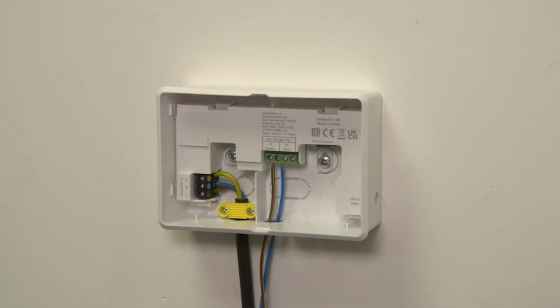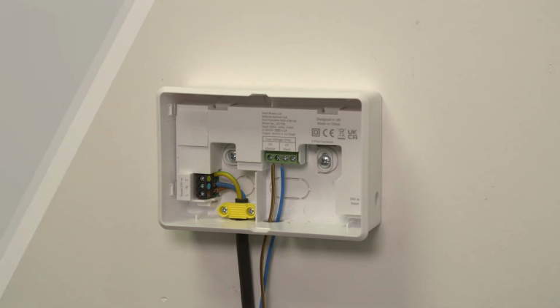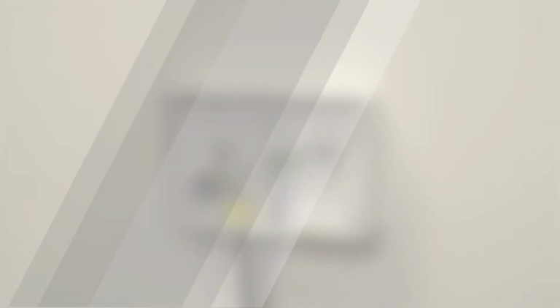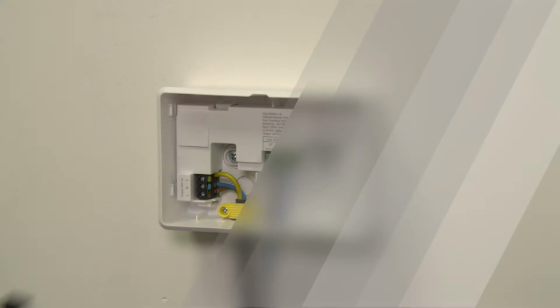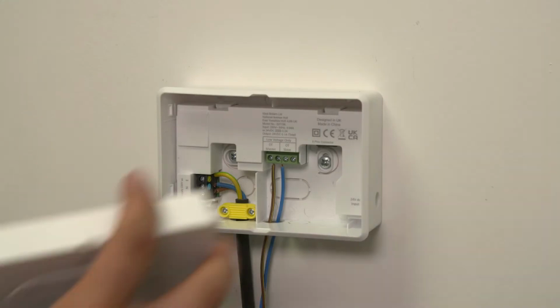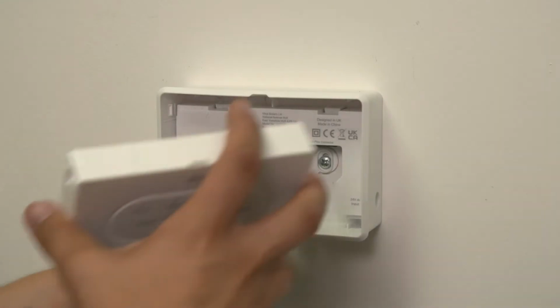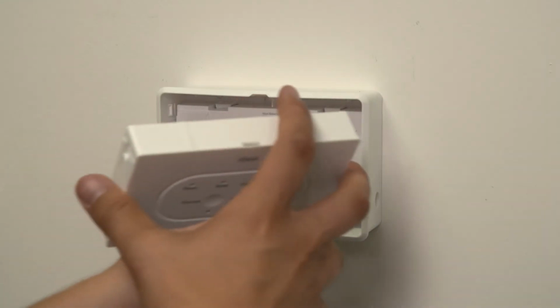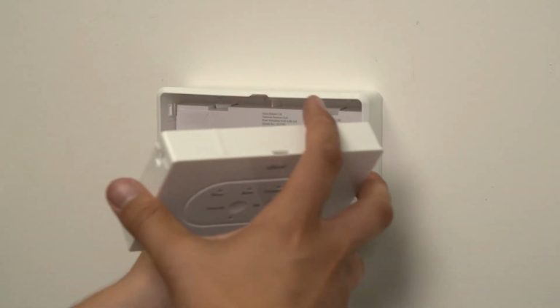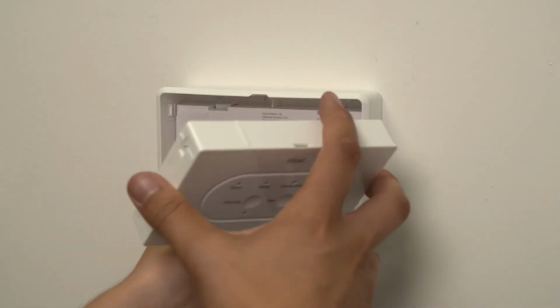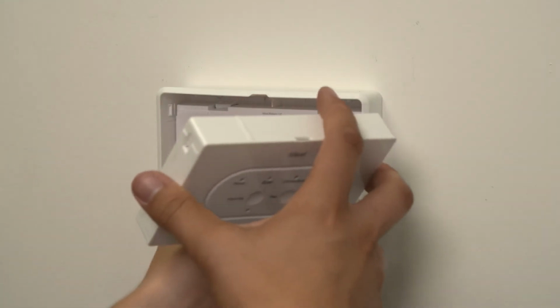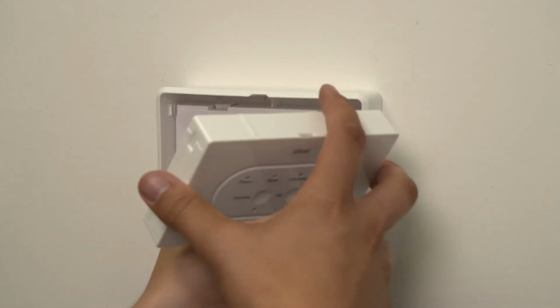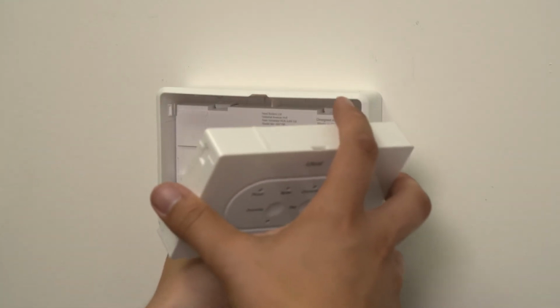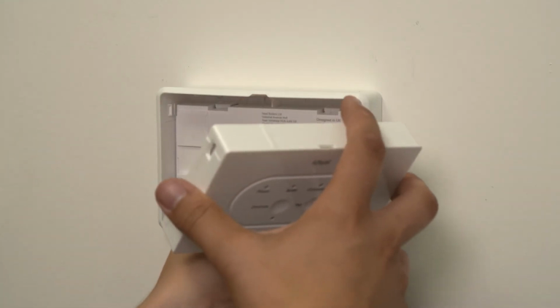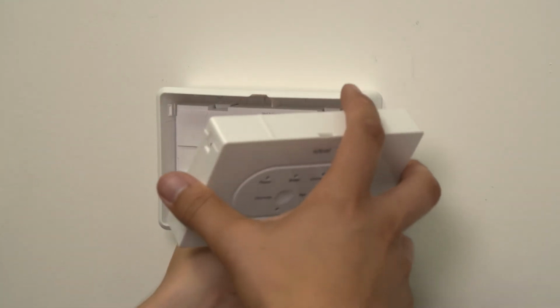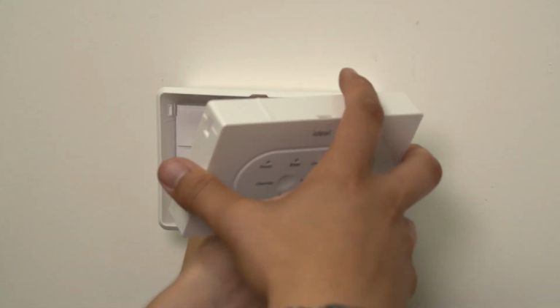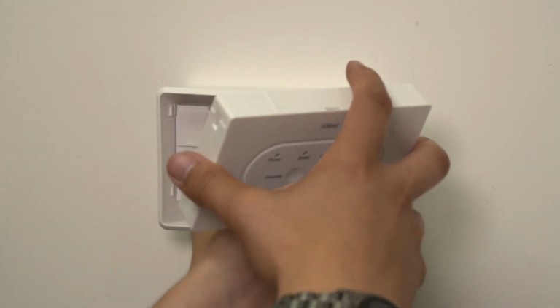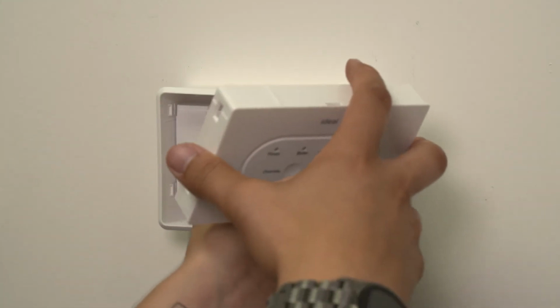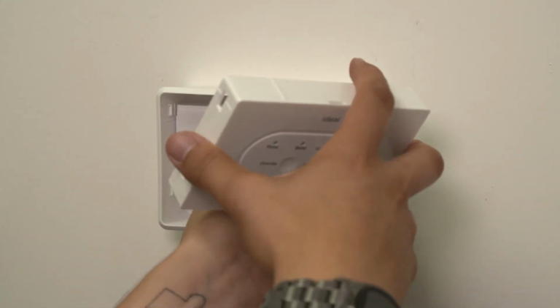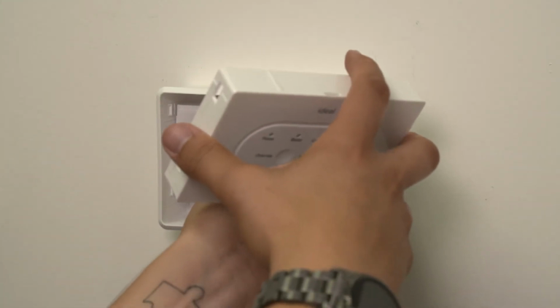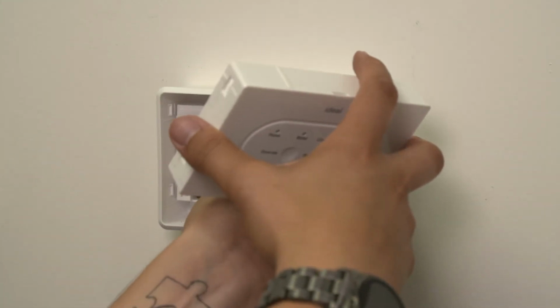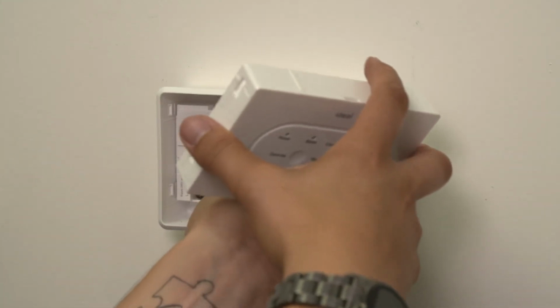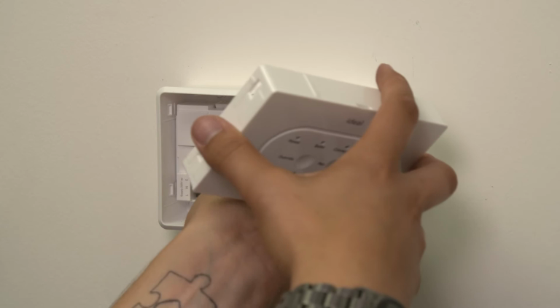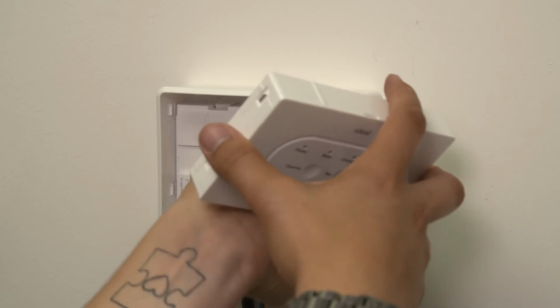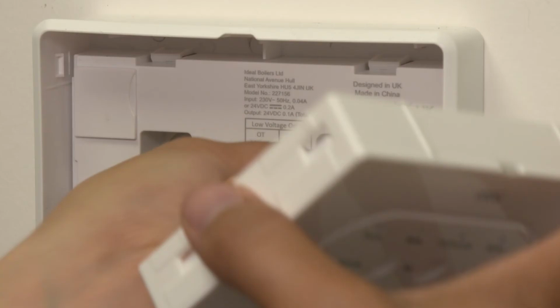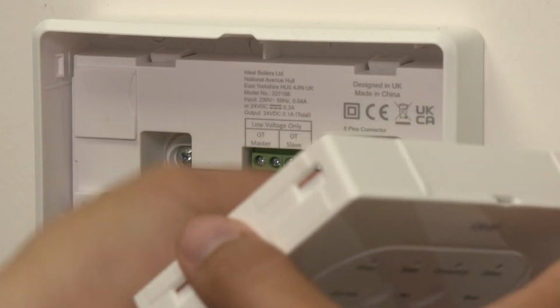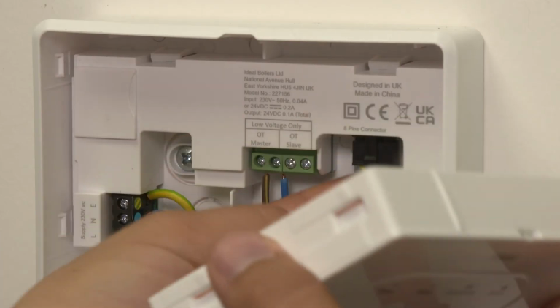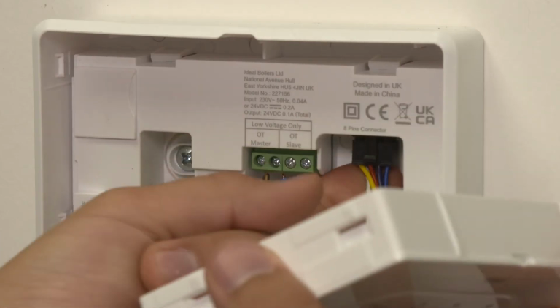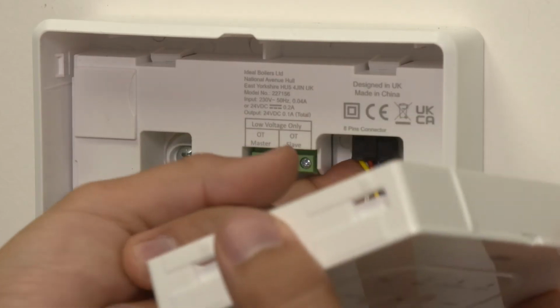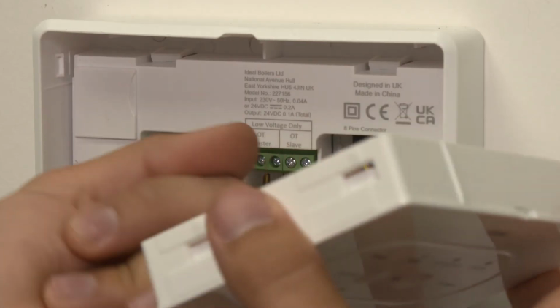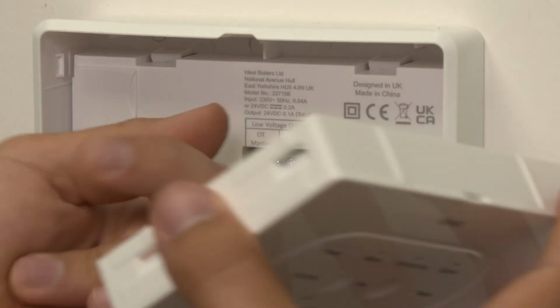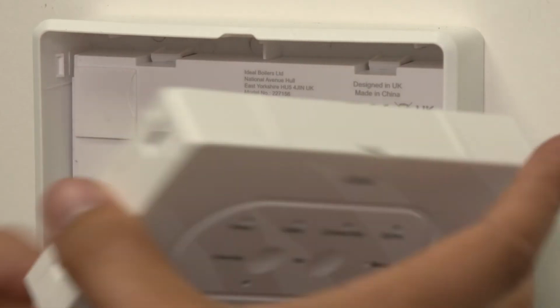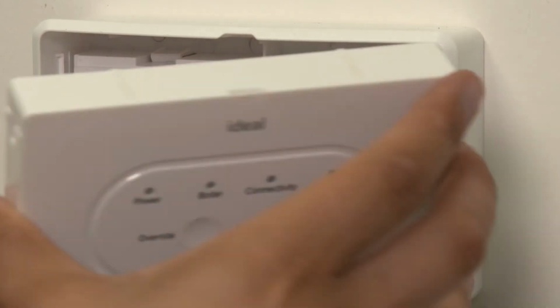Plug in the smart interface to the smart interface bracket using the 8-way connector.